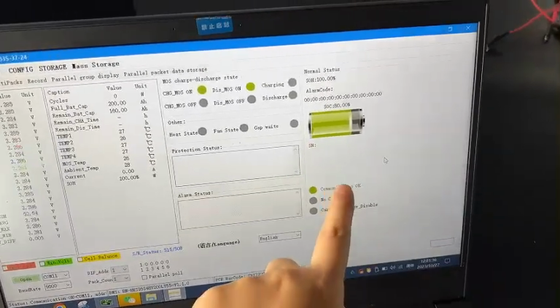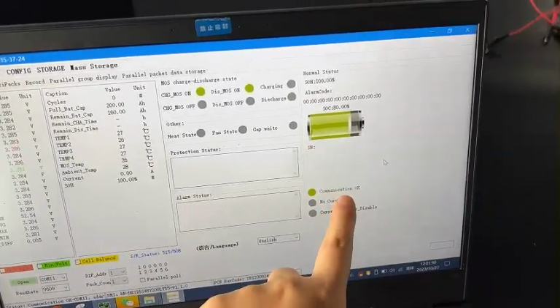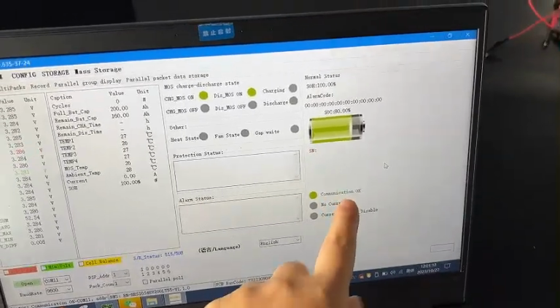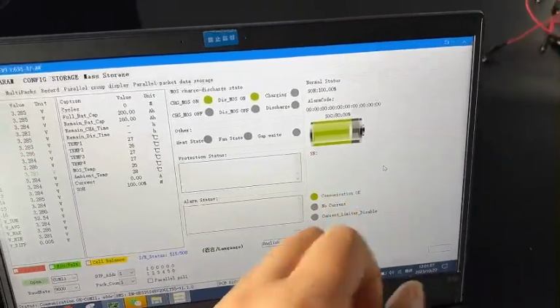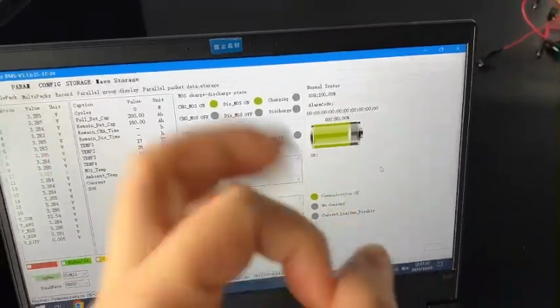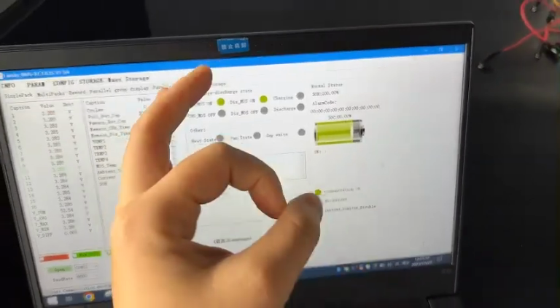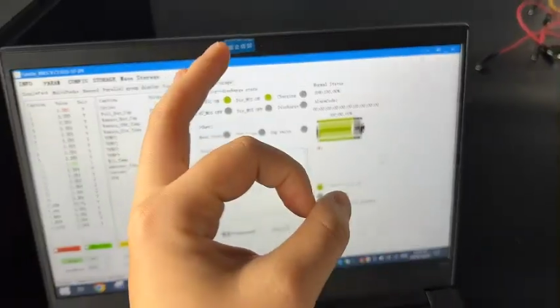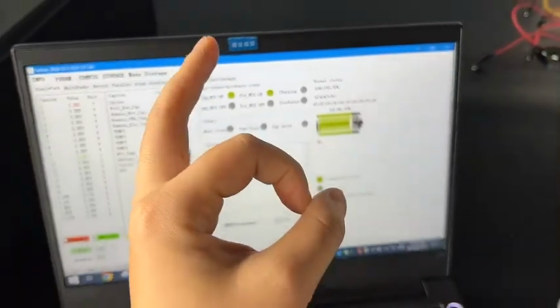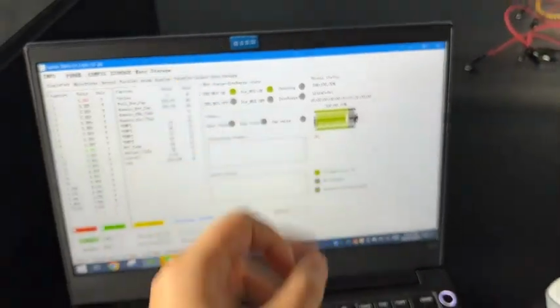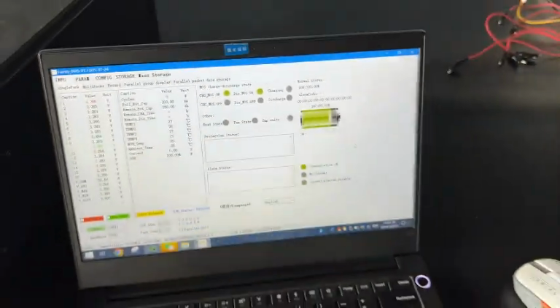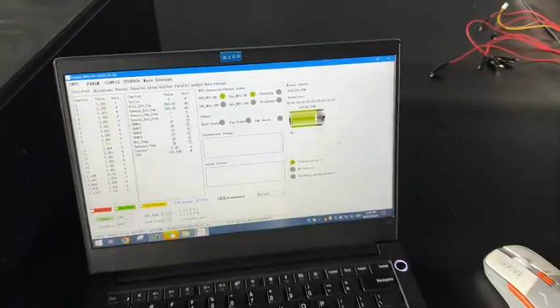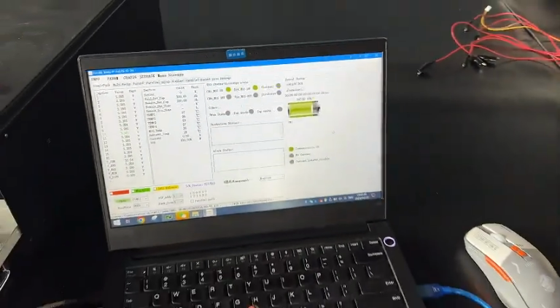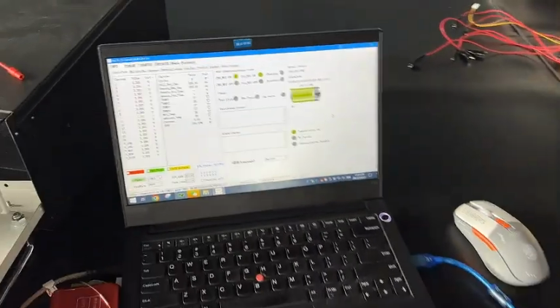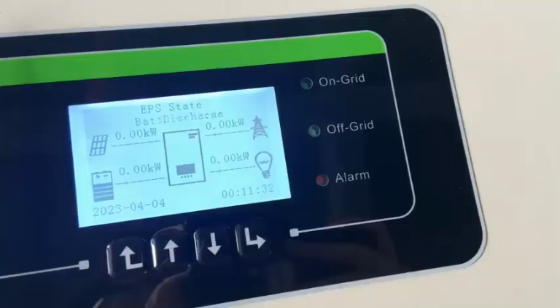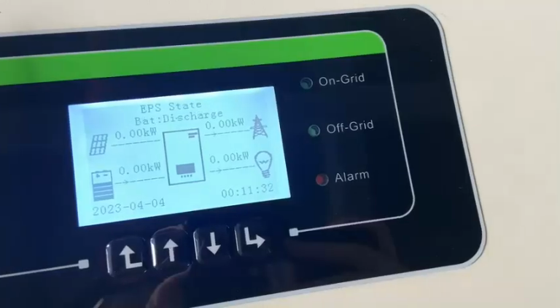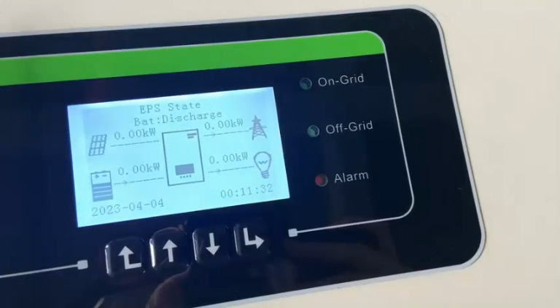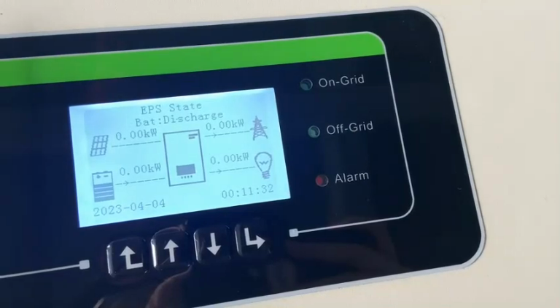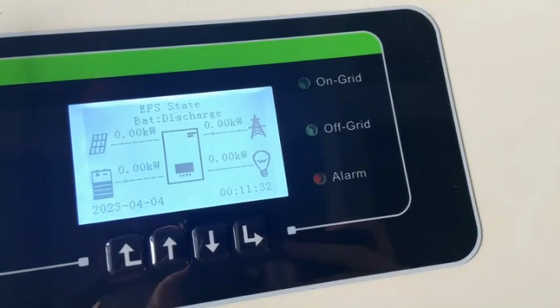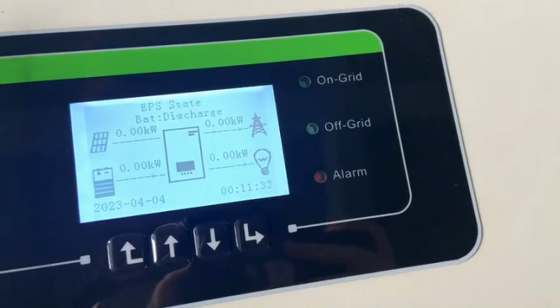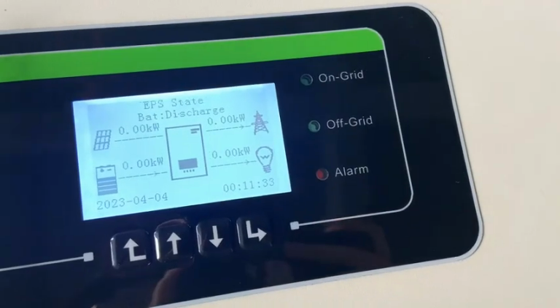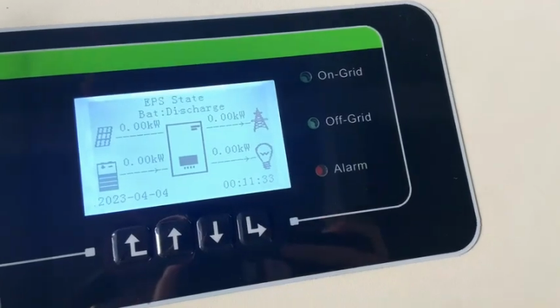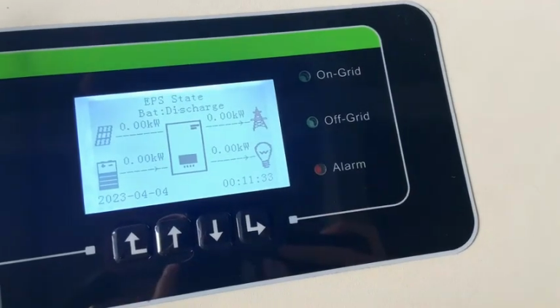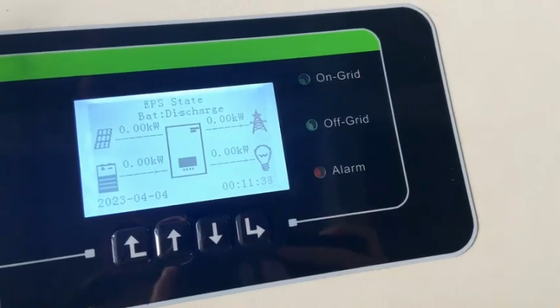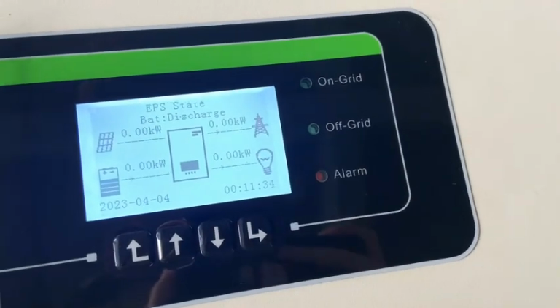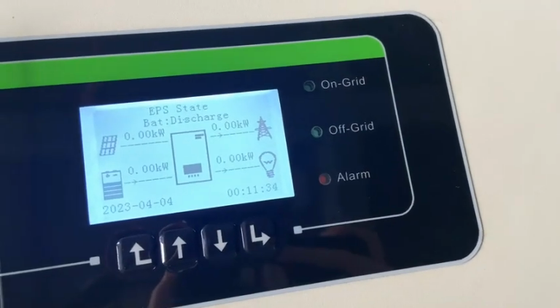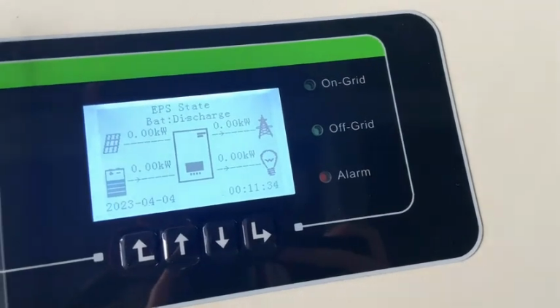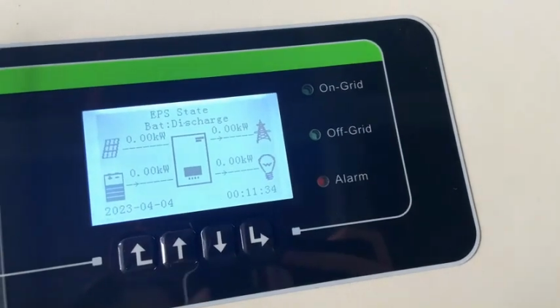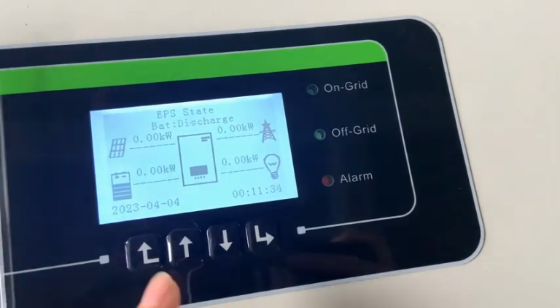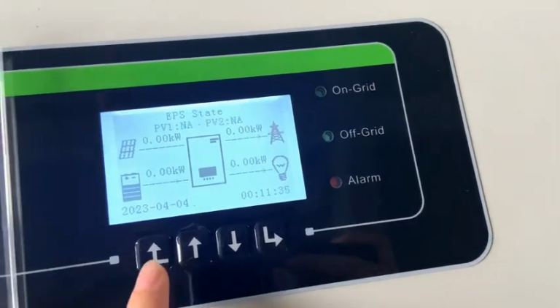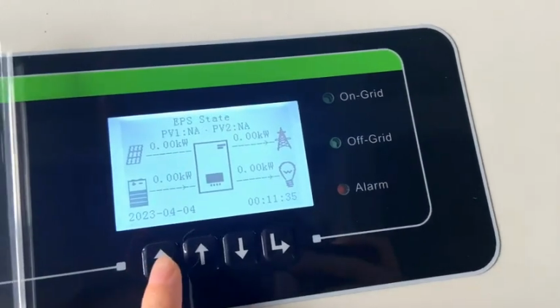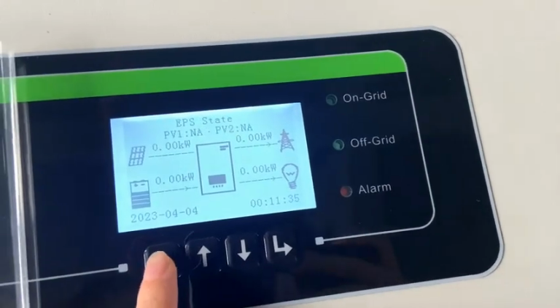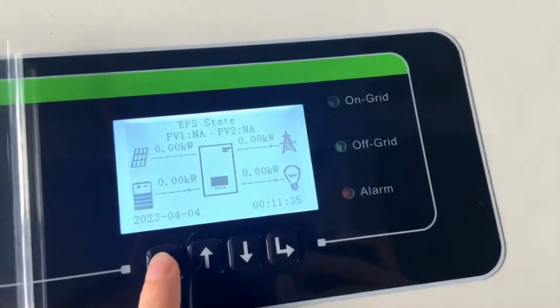Next, let's check the battery data via the inverter's LCD screen.